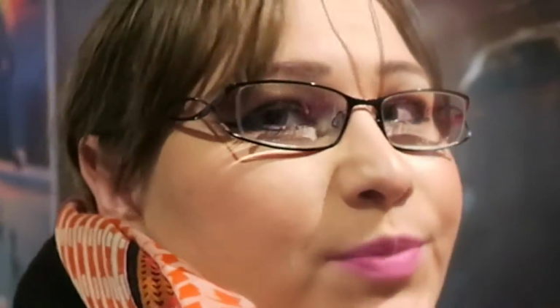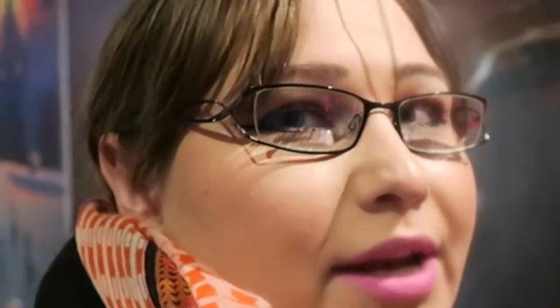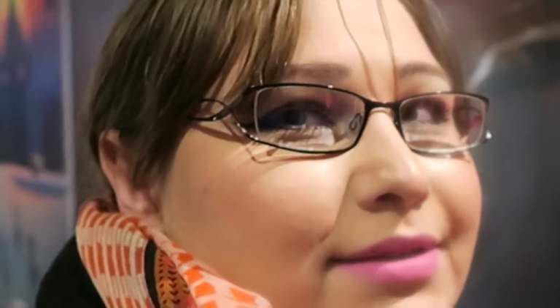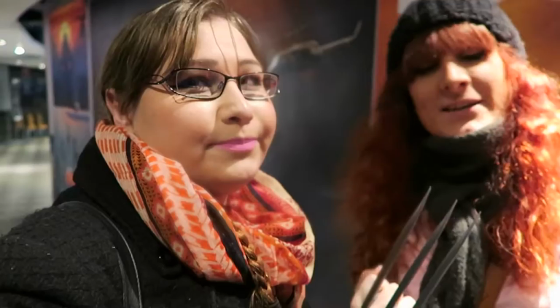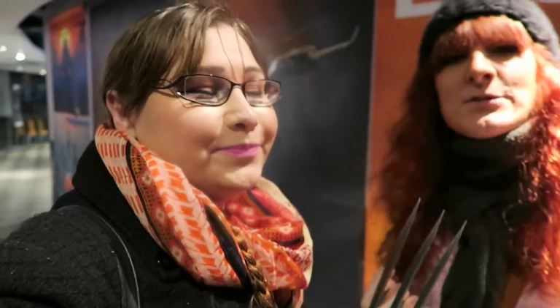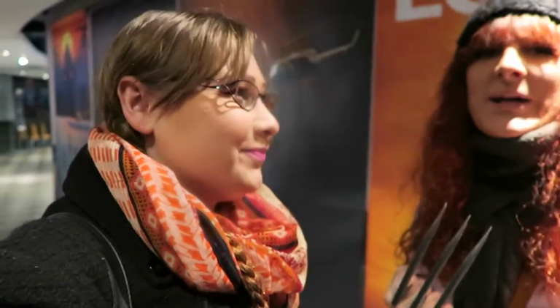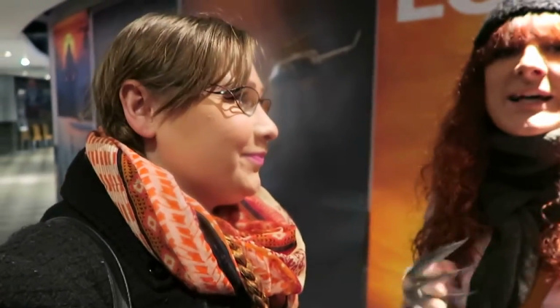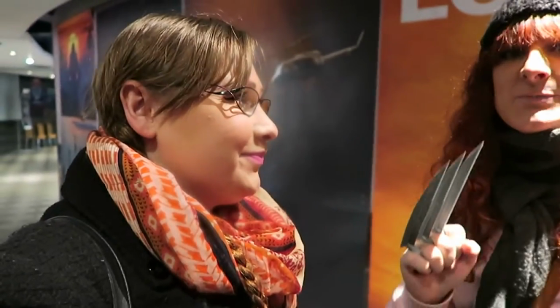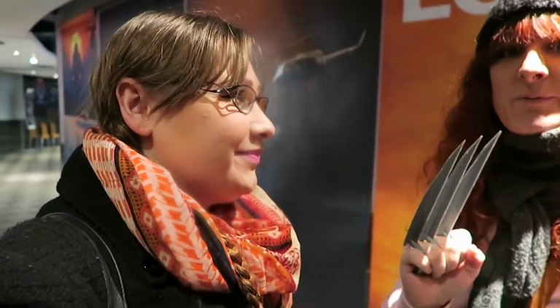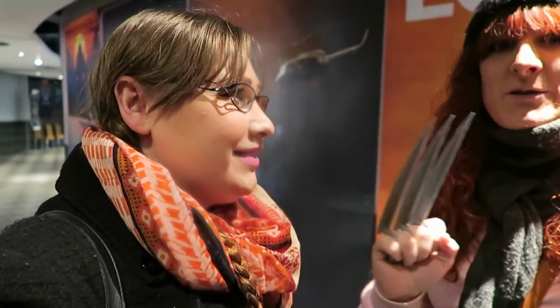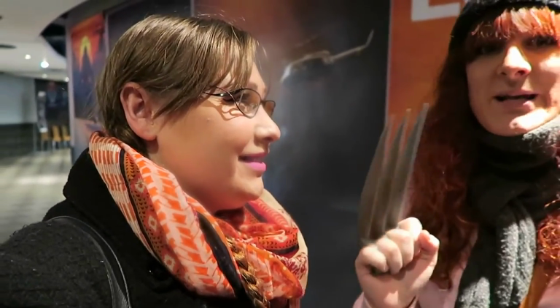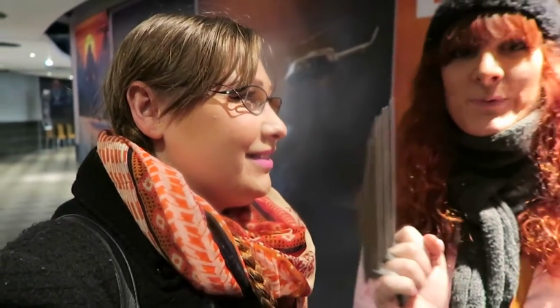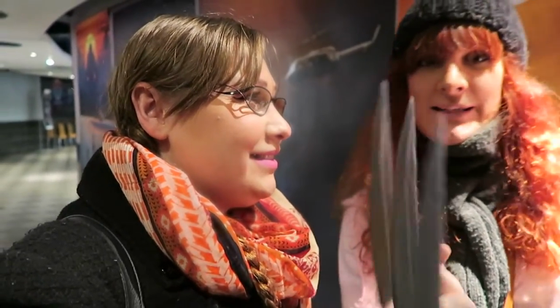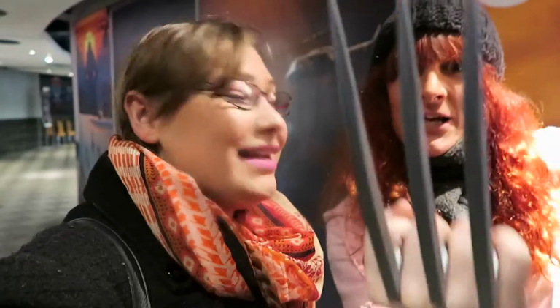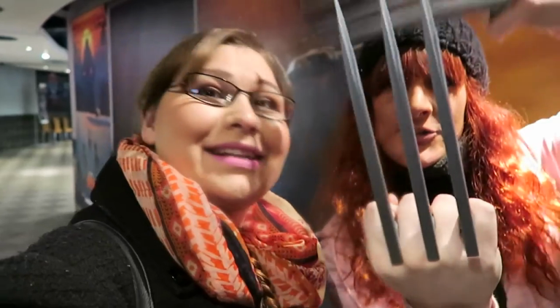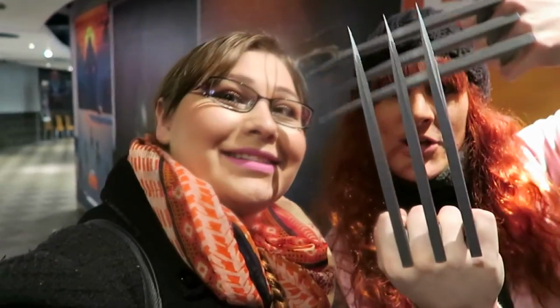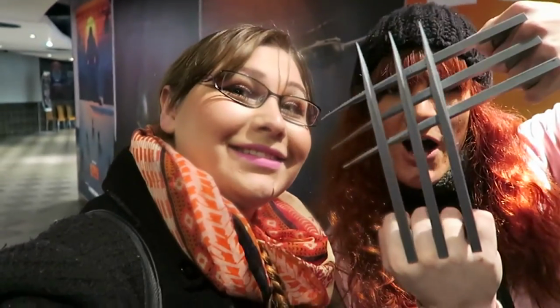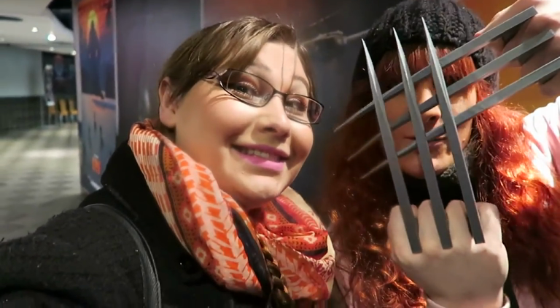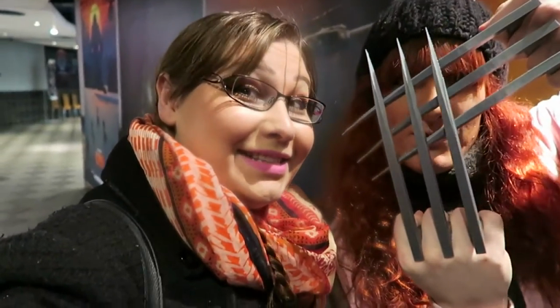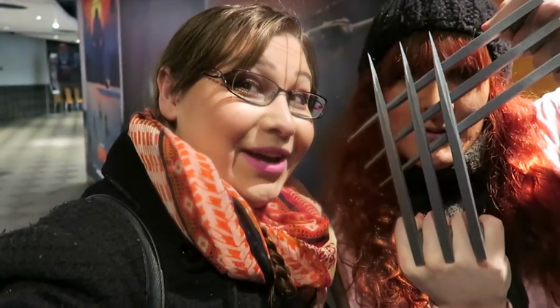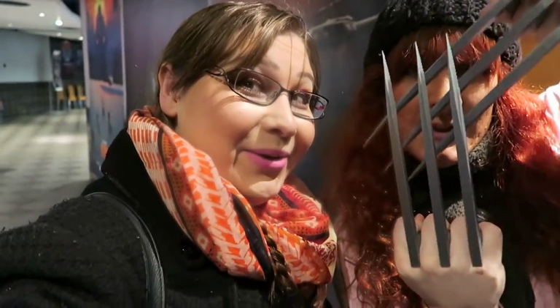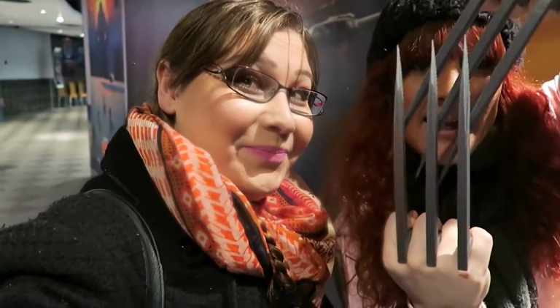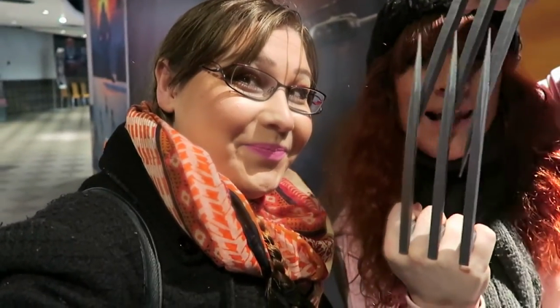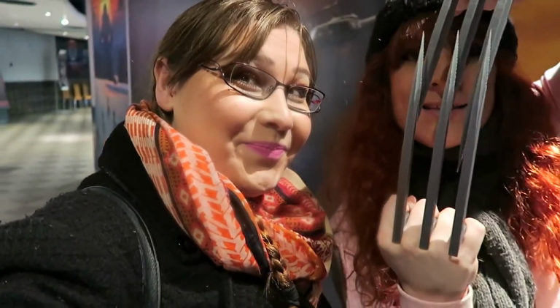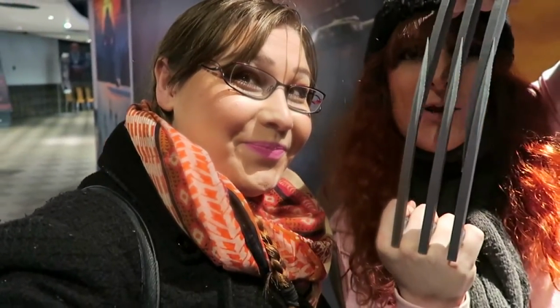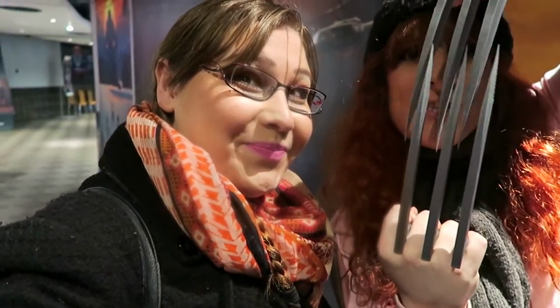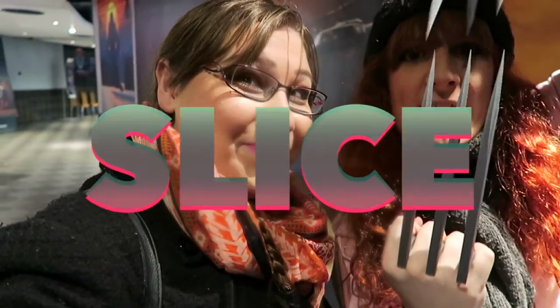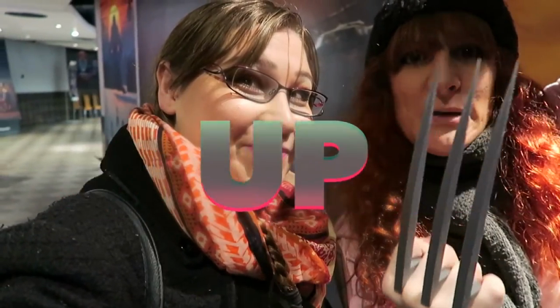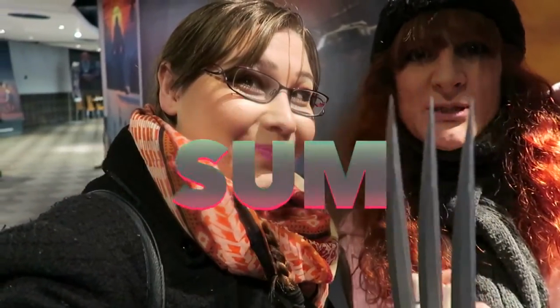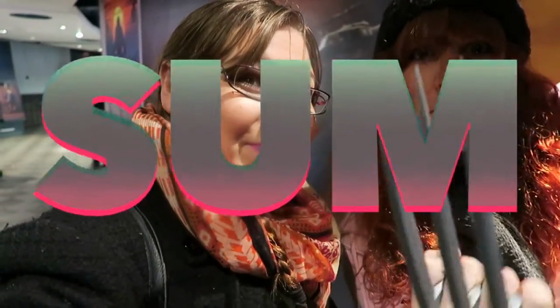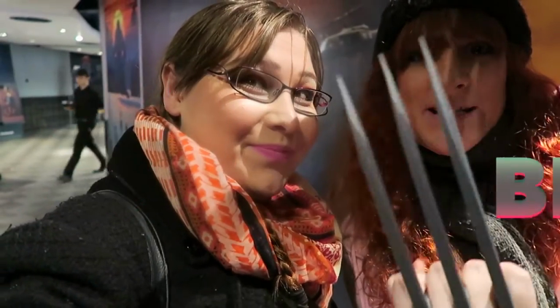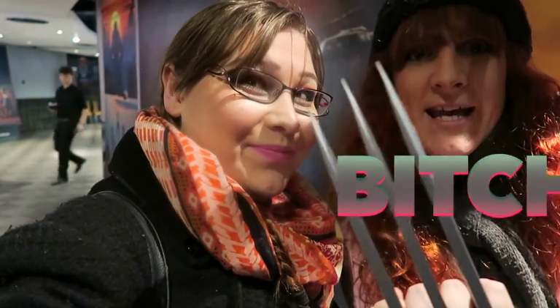No spoilers! Promise there'll be no spoilers. Let's go slice up some bitches!